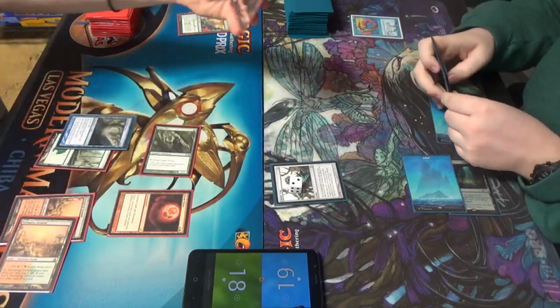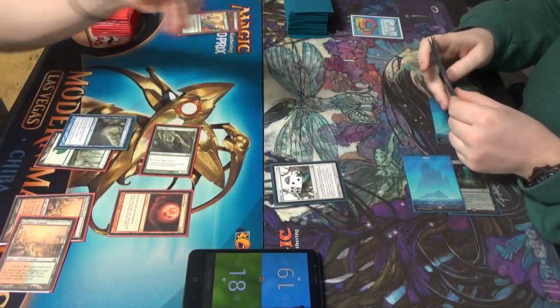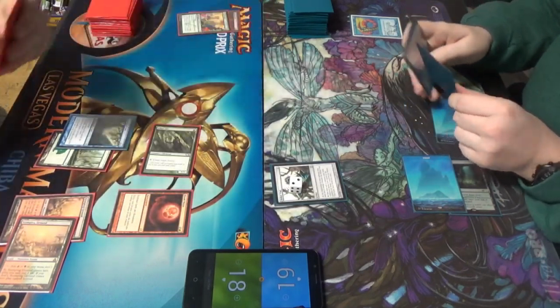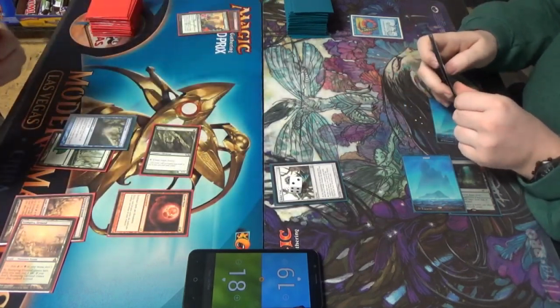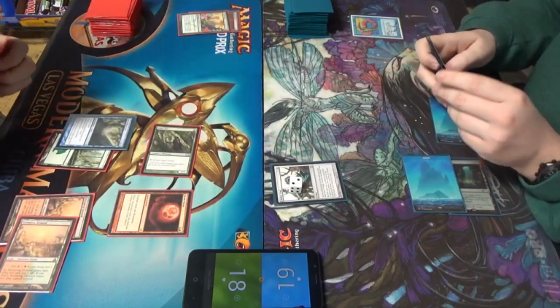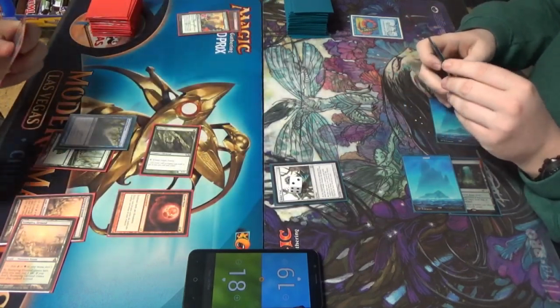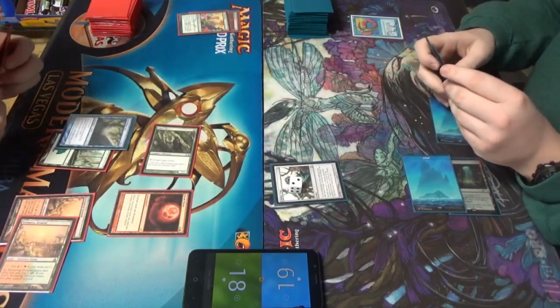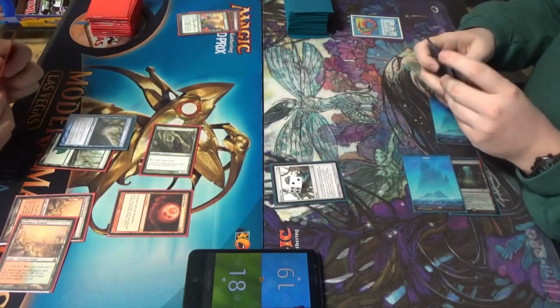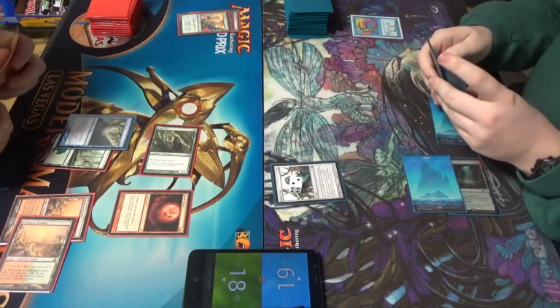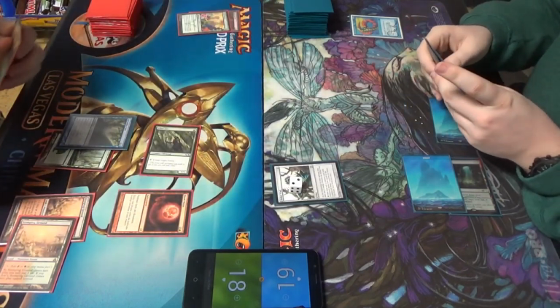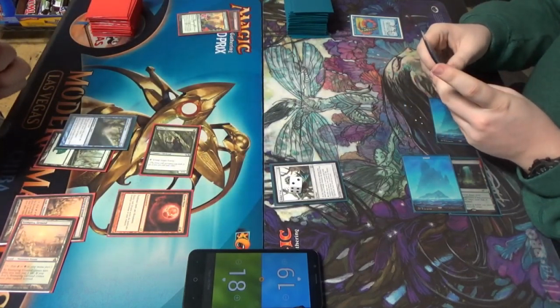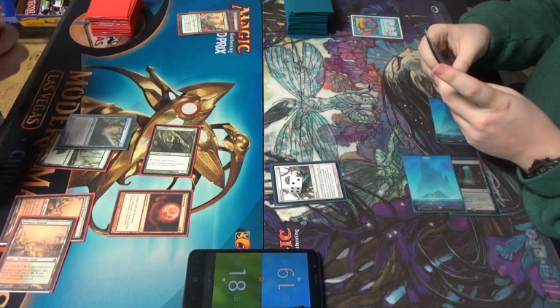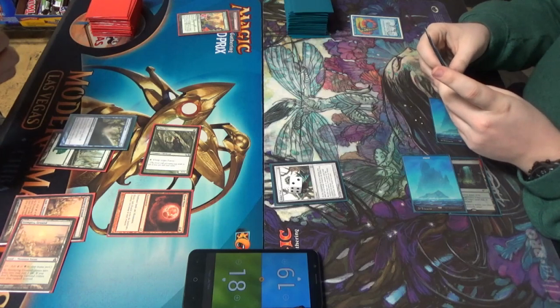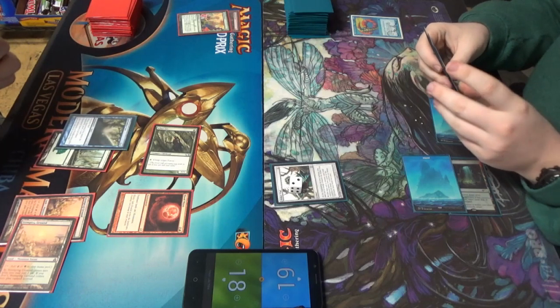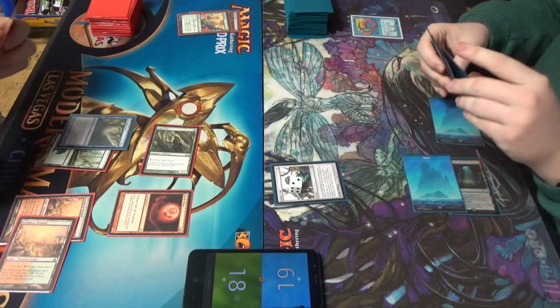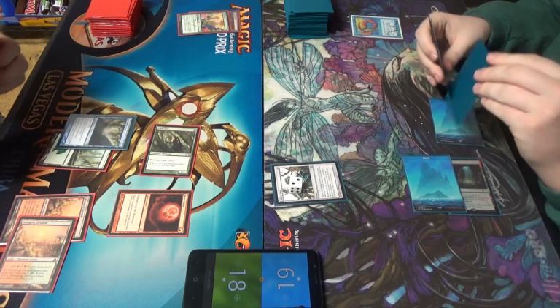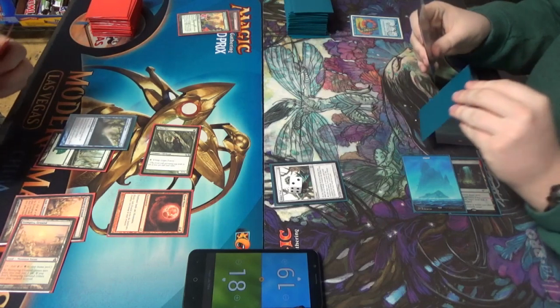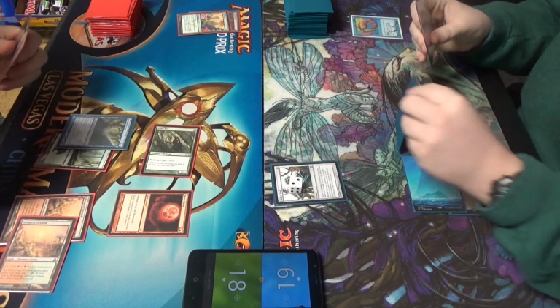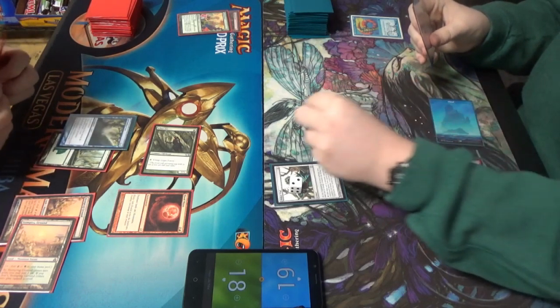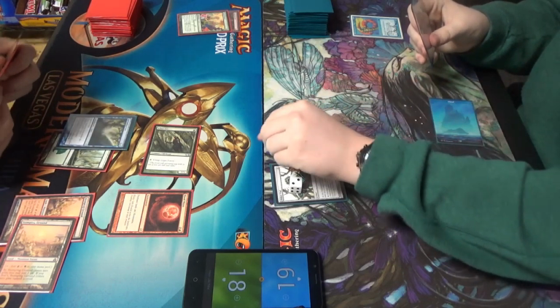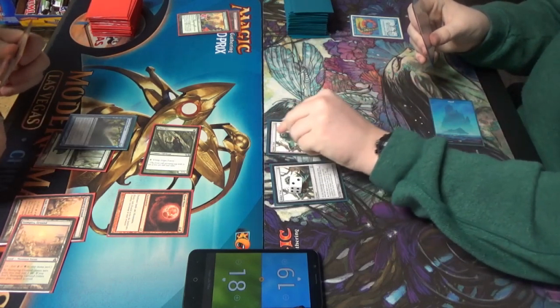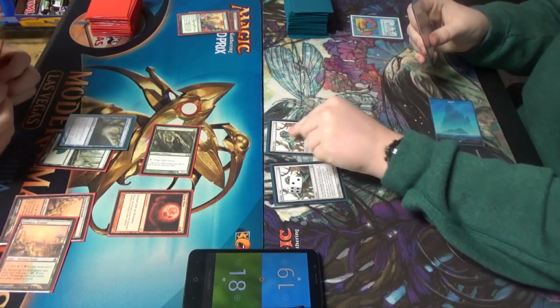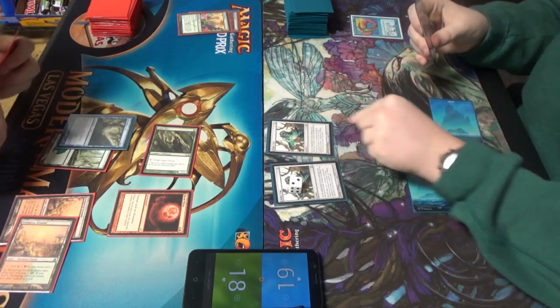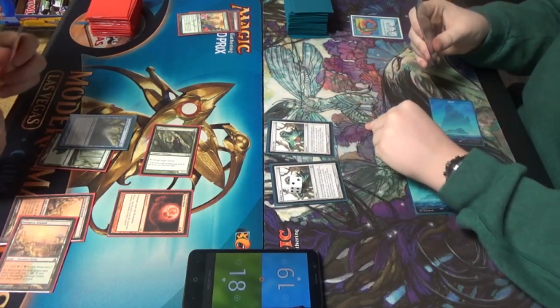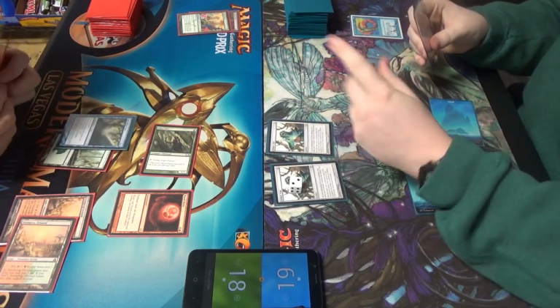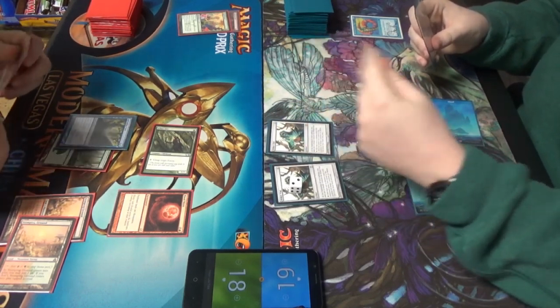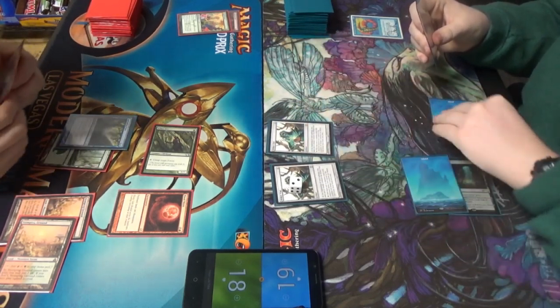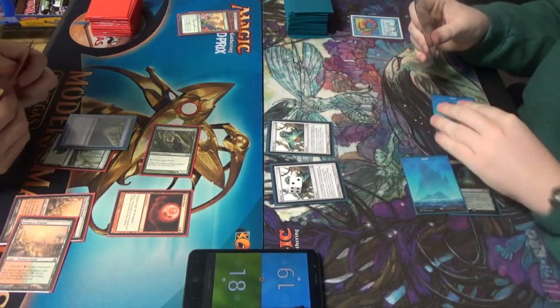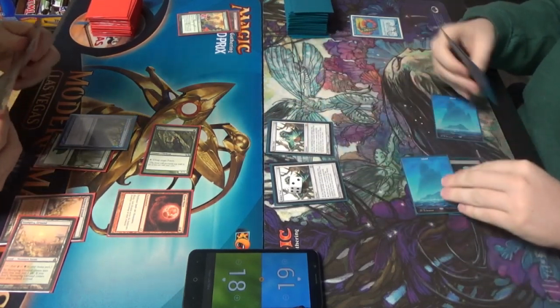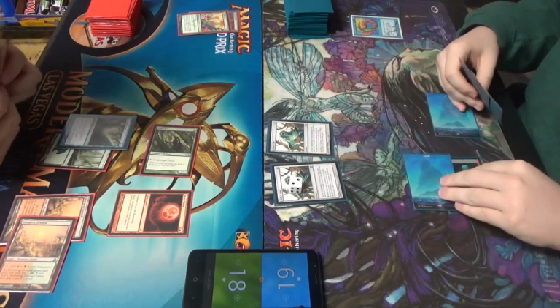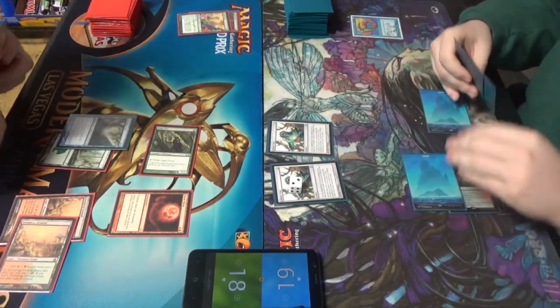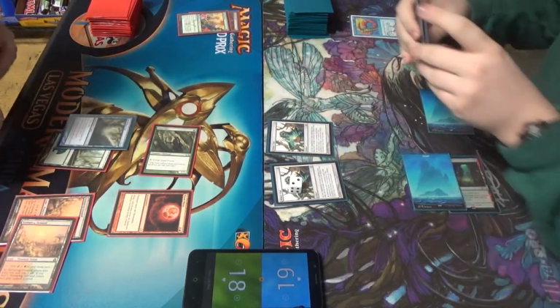Draw your last pathetic card, Yugi. My grandpa's deck has no pathetic cards. Kaiba.